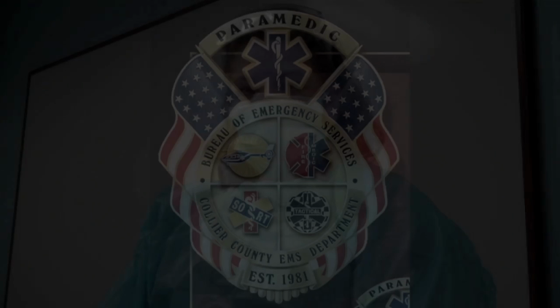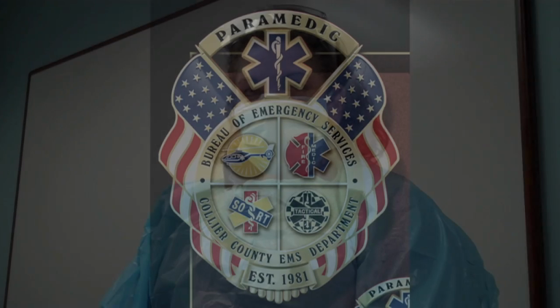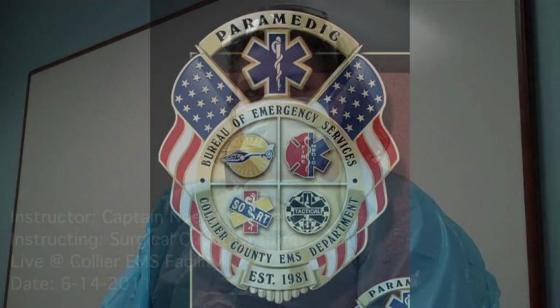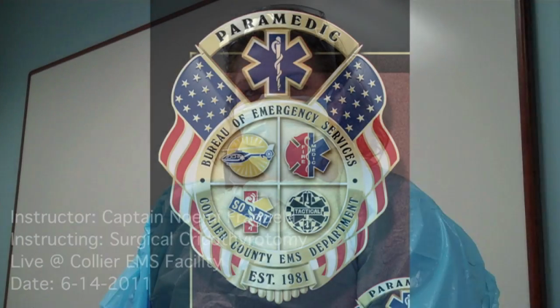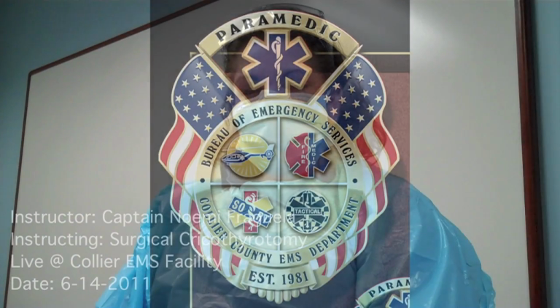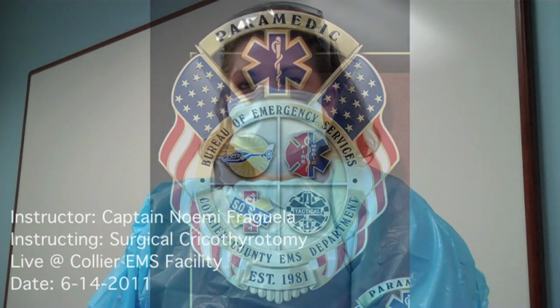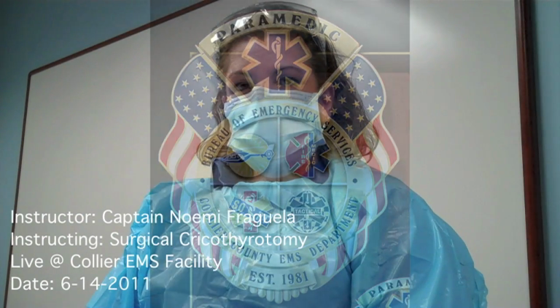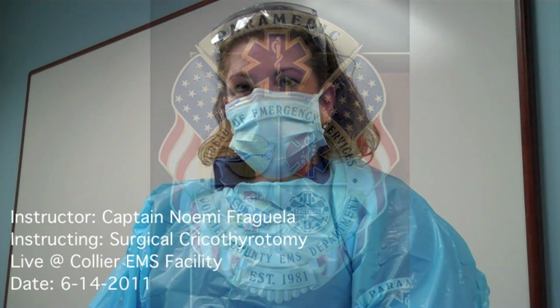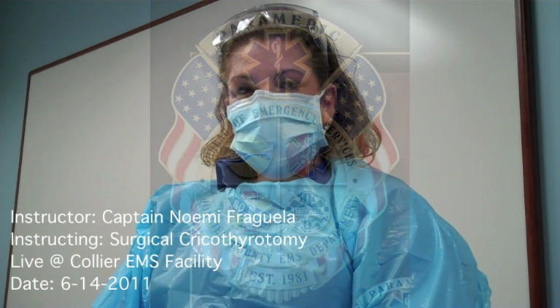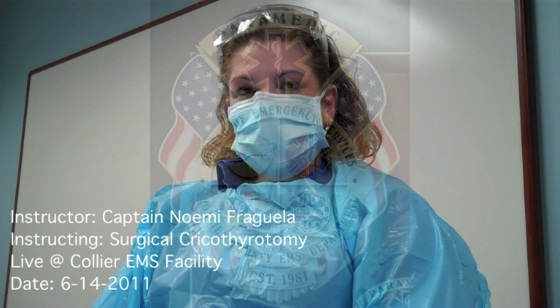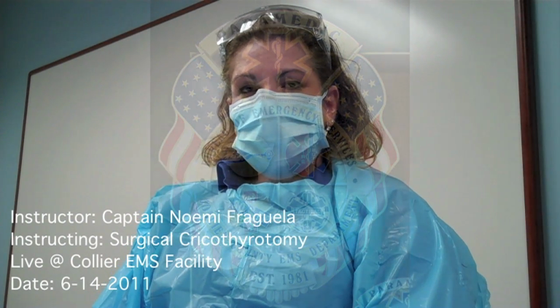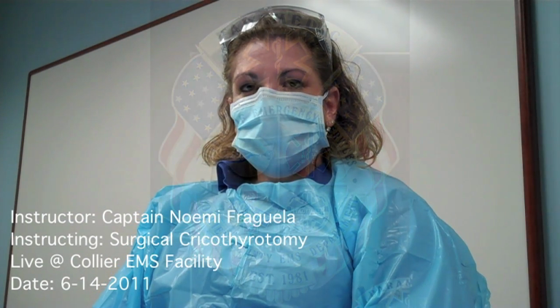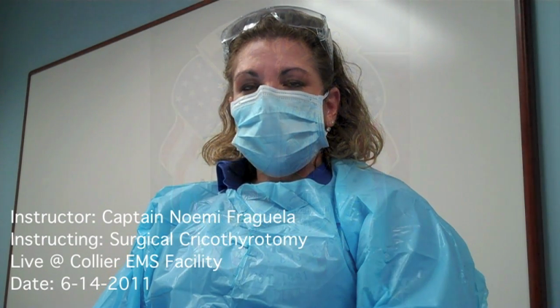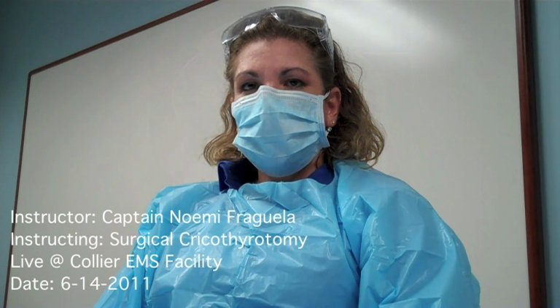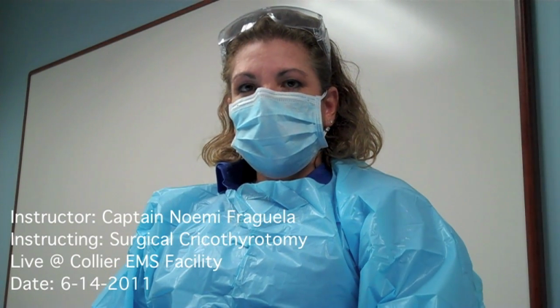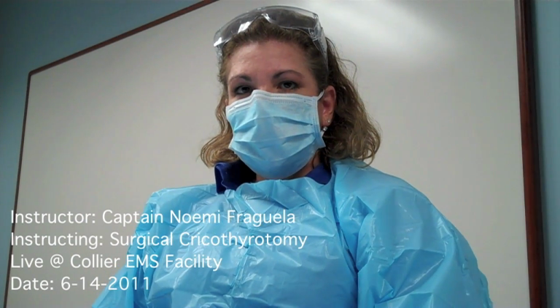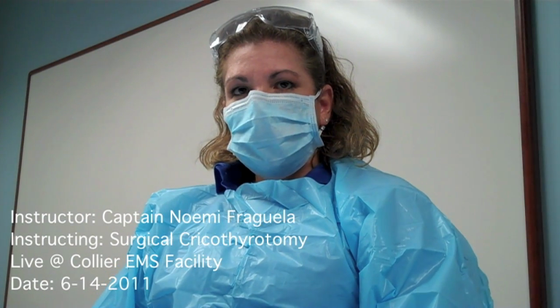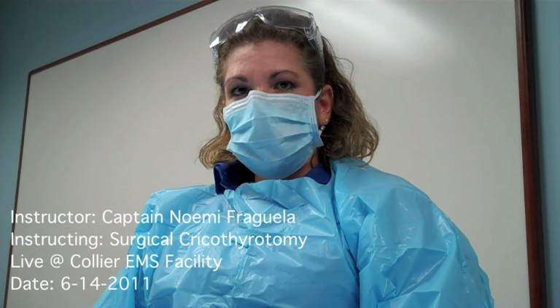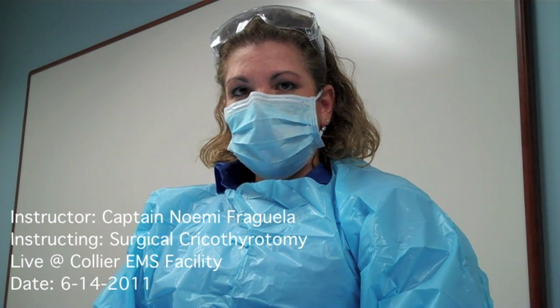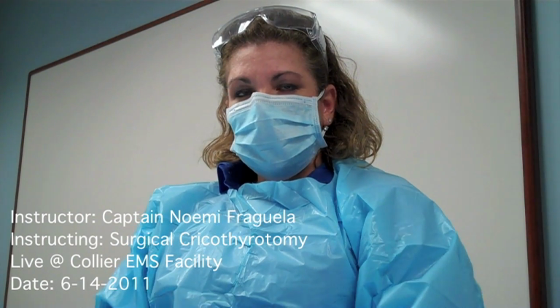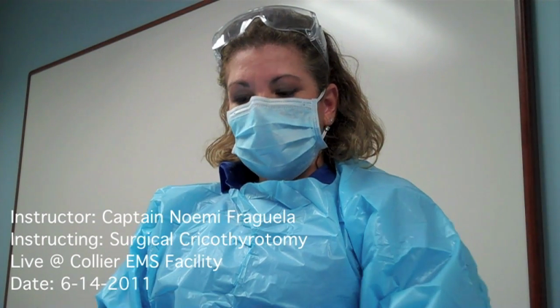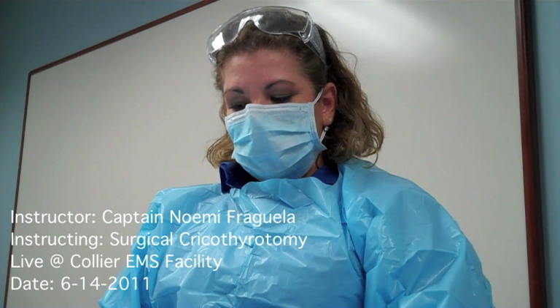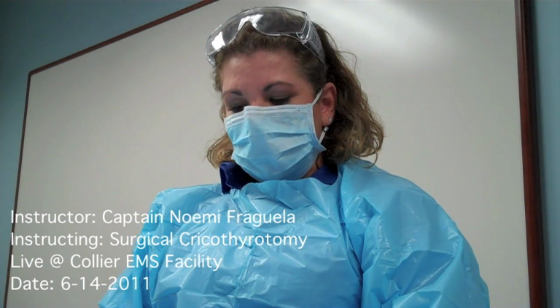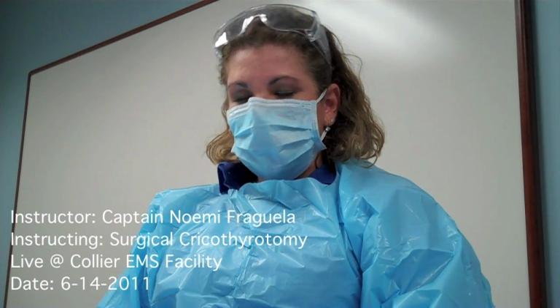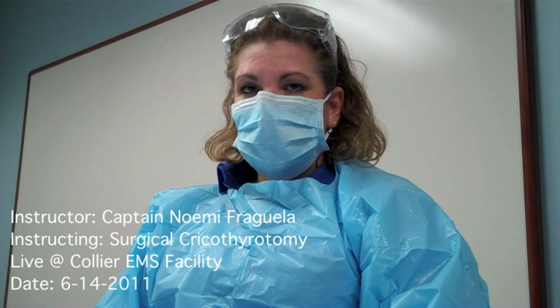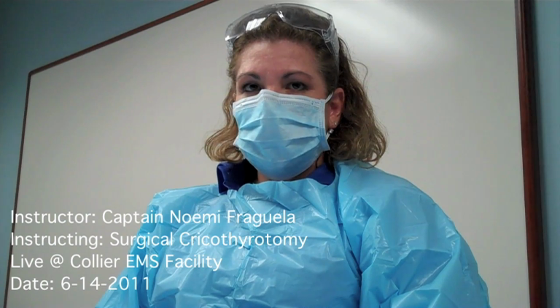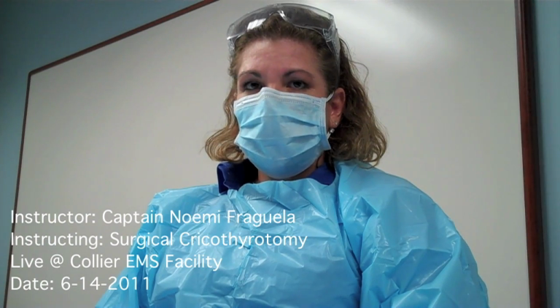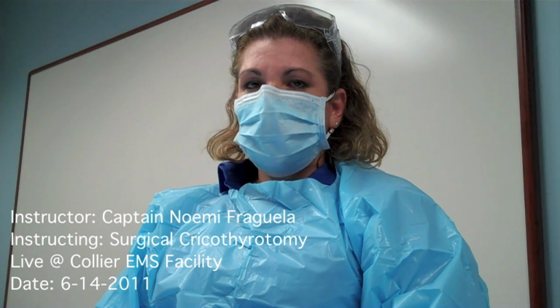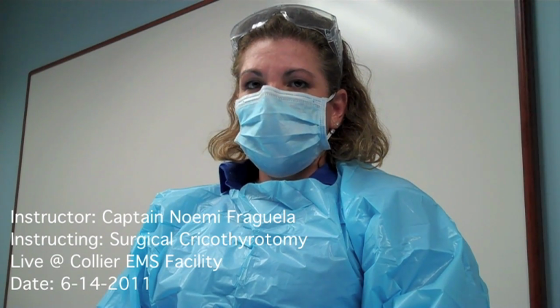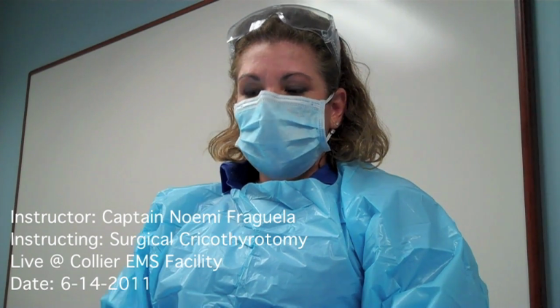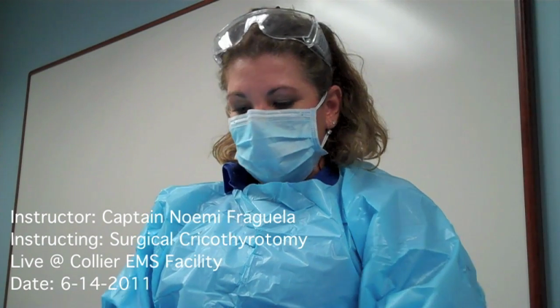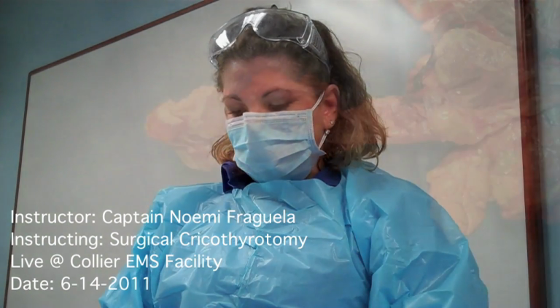Hello, my name is Naomi Freguel. I'm a training captain here in Collier County EMS, and I'm going to be discussing how to do a cricothyroidotomy on a pig throat.